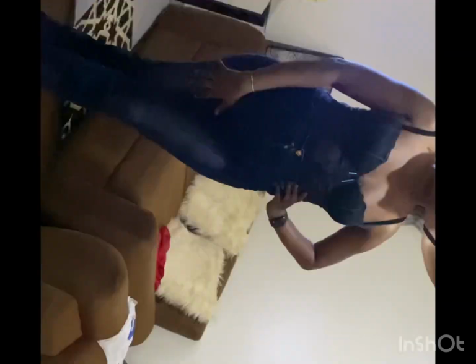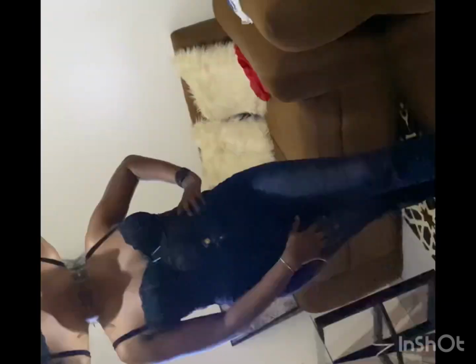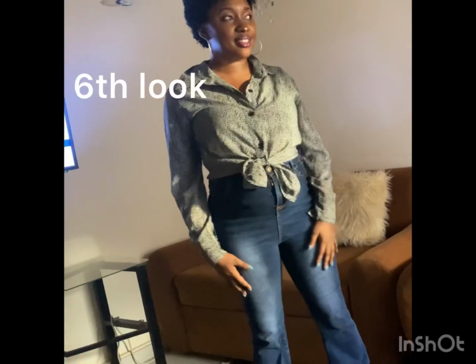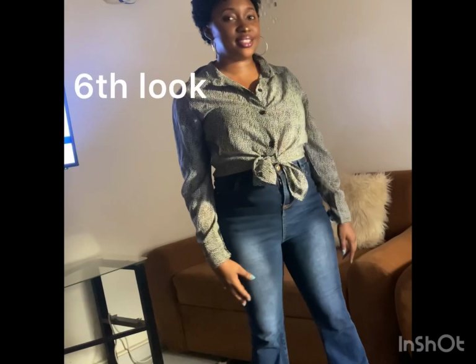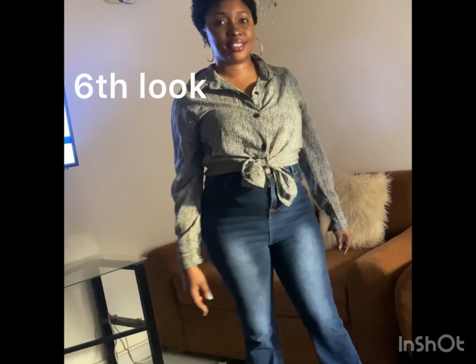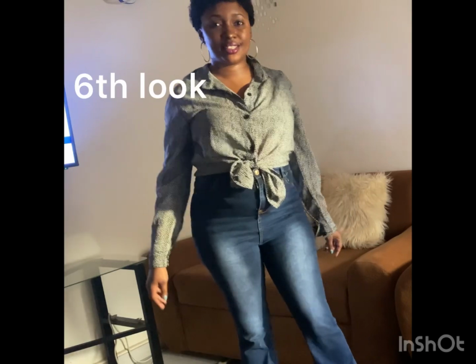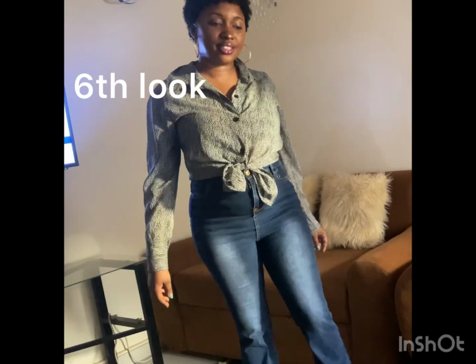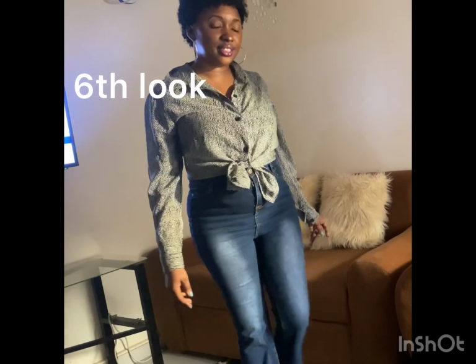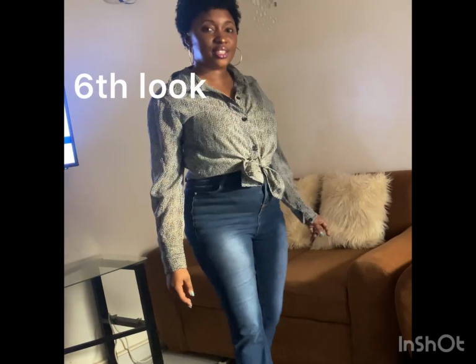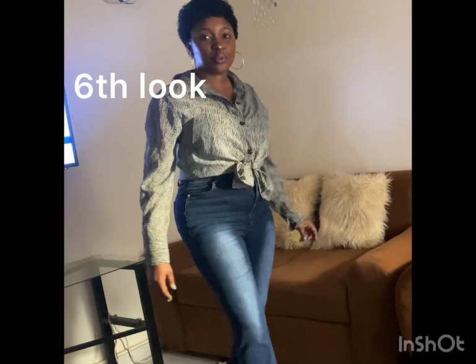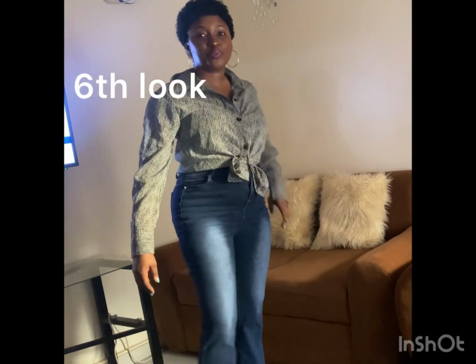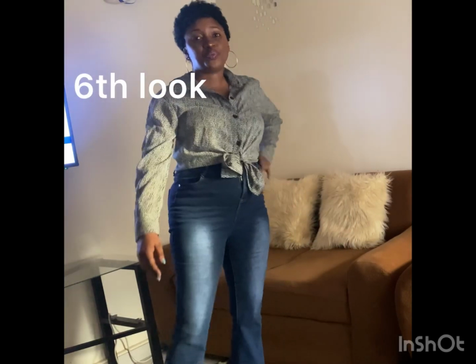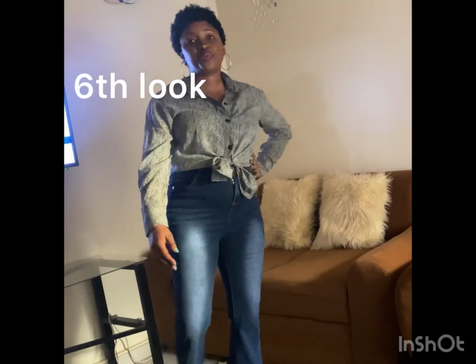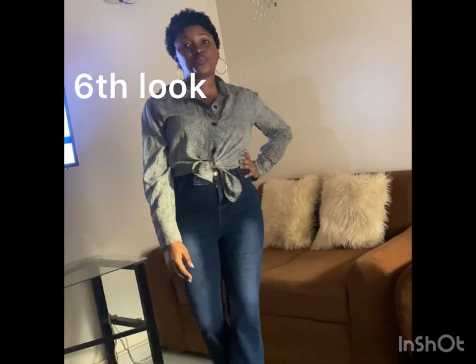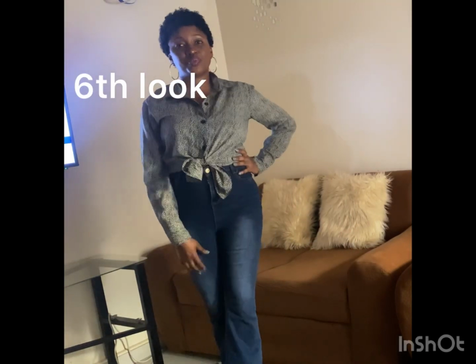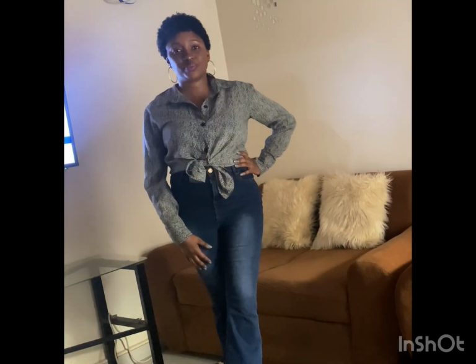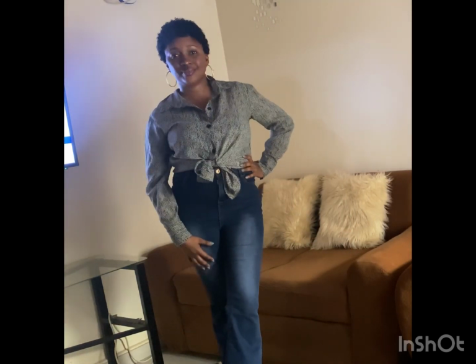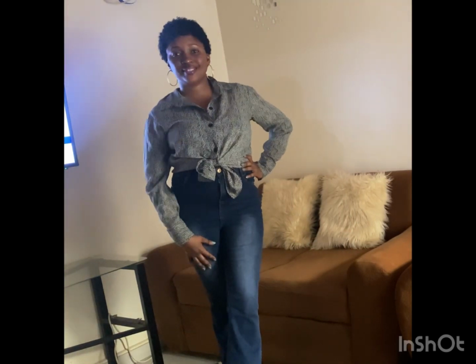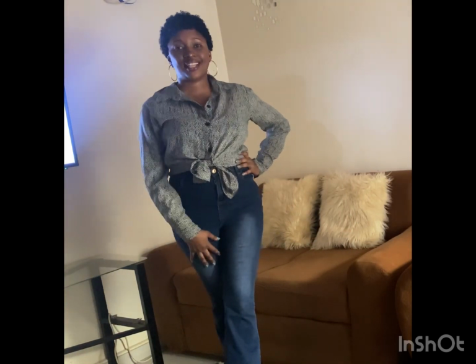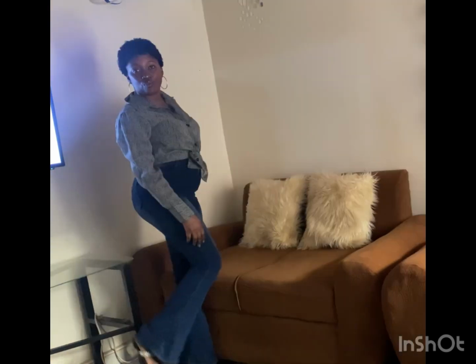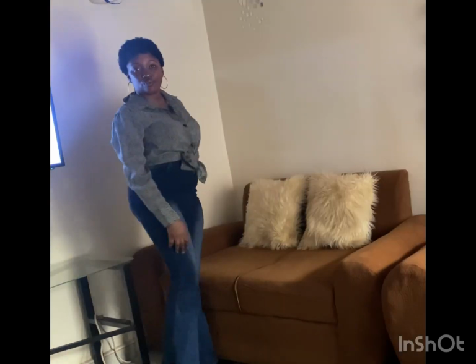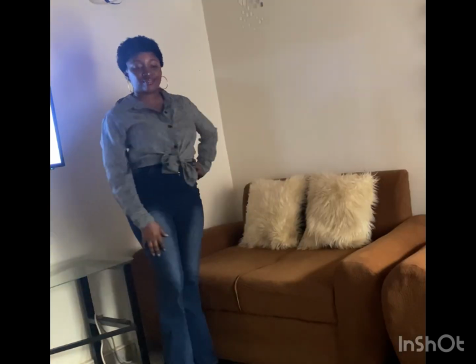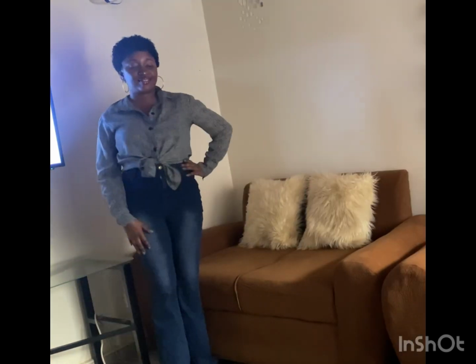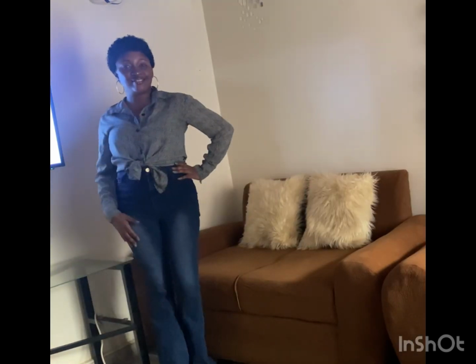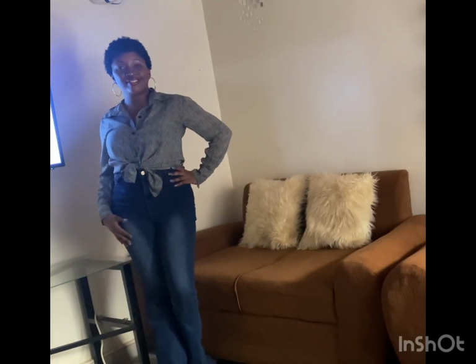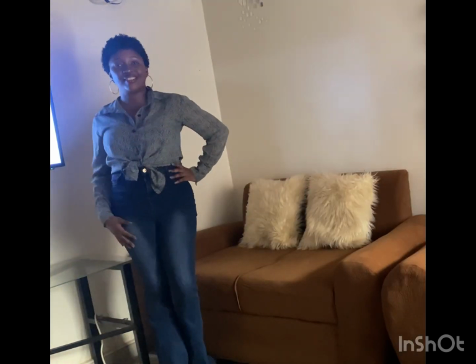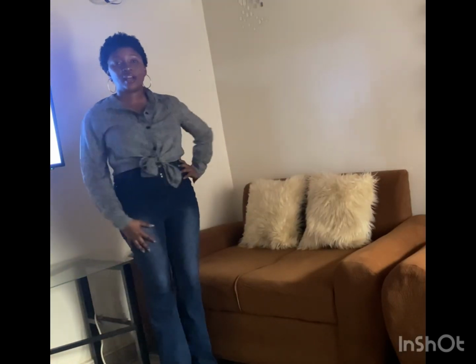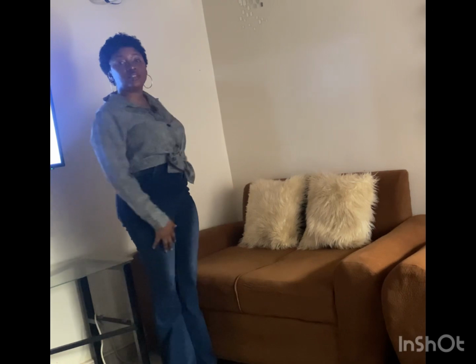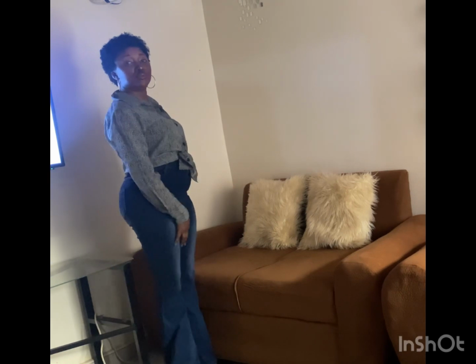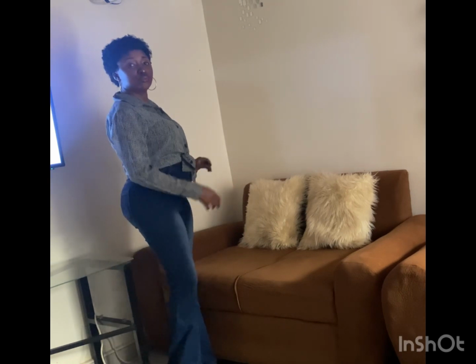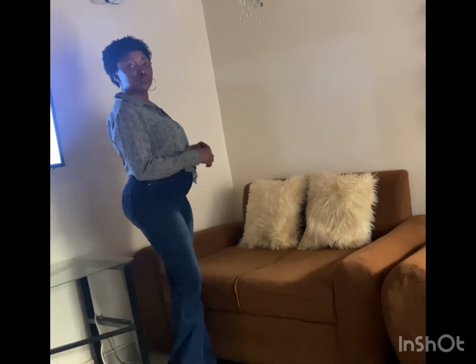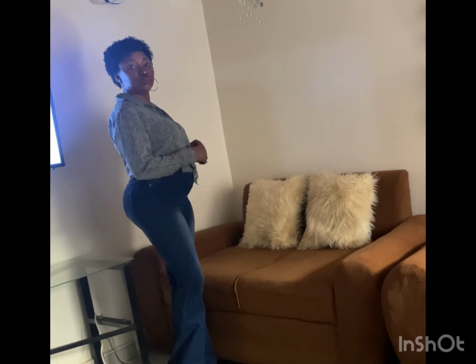Sixth look is a casual look. A long sleeve t-shirt with a knot is paired with the jeans.